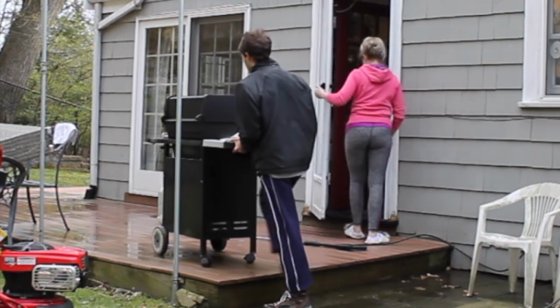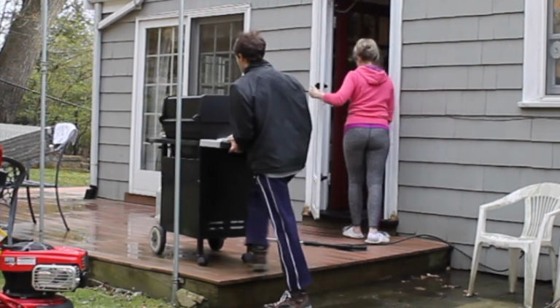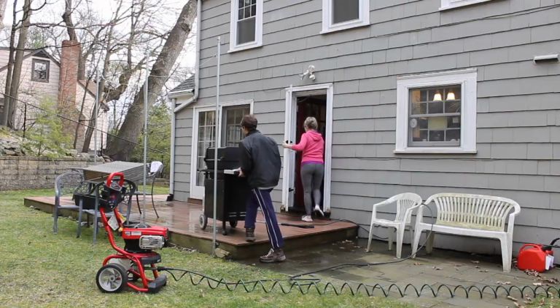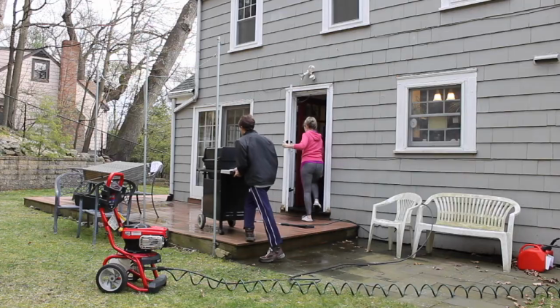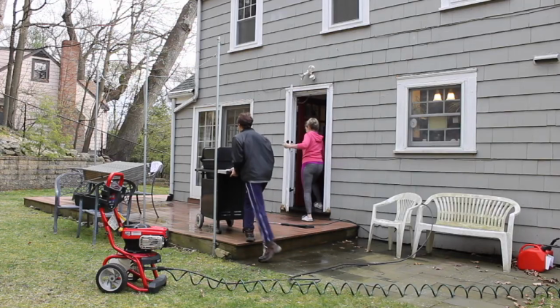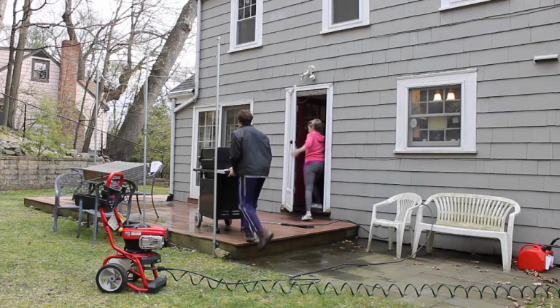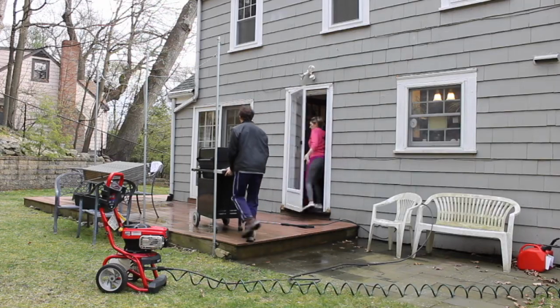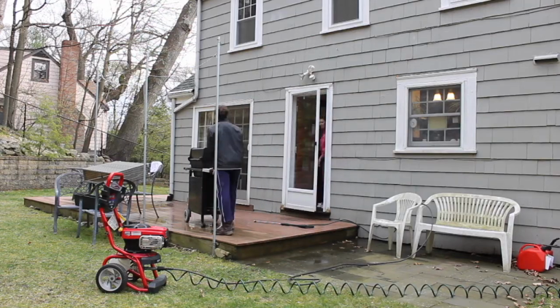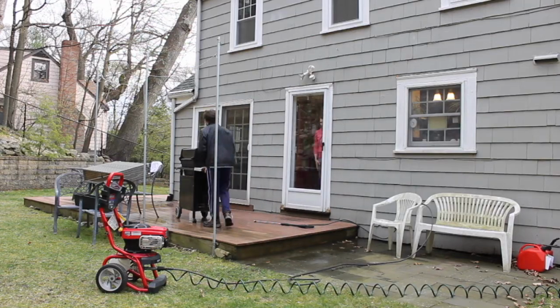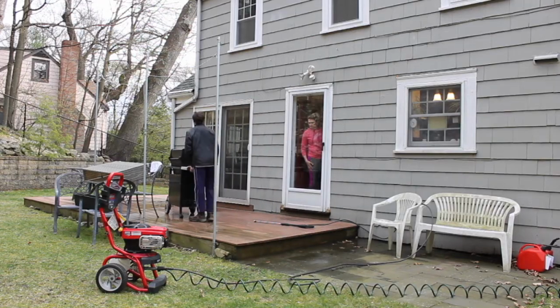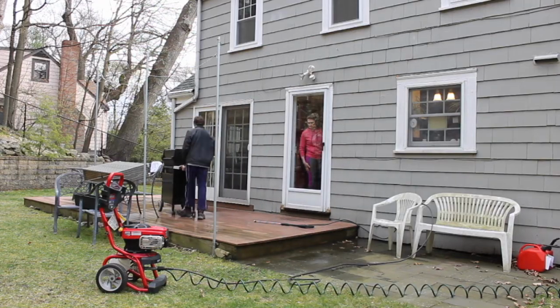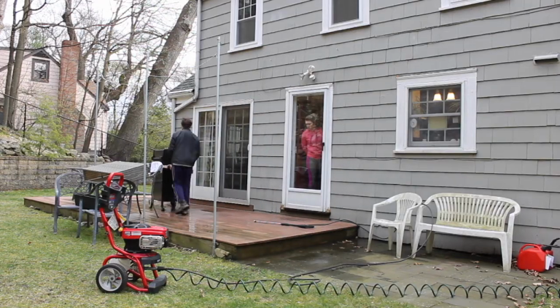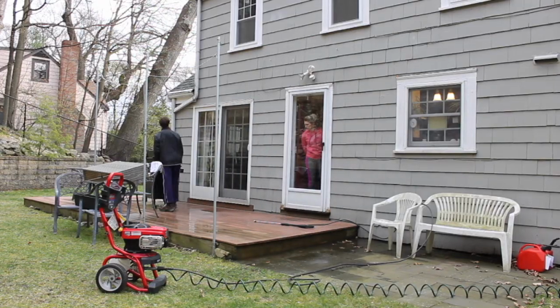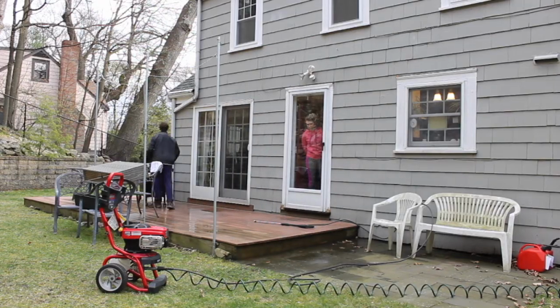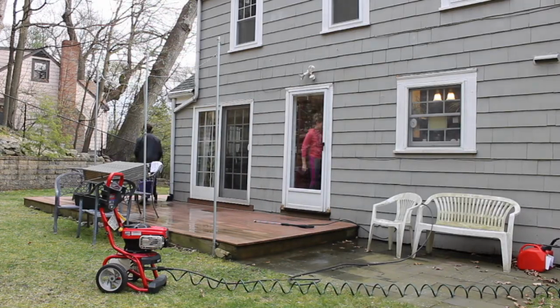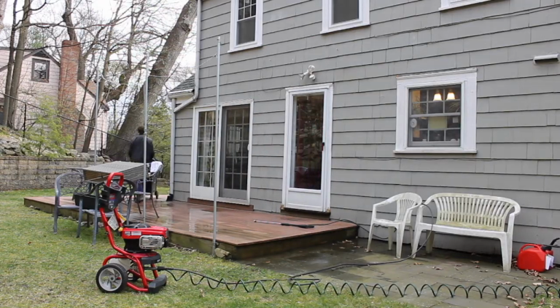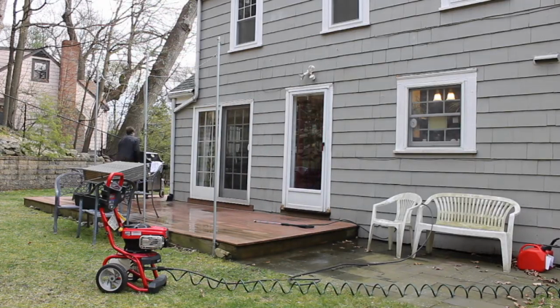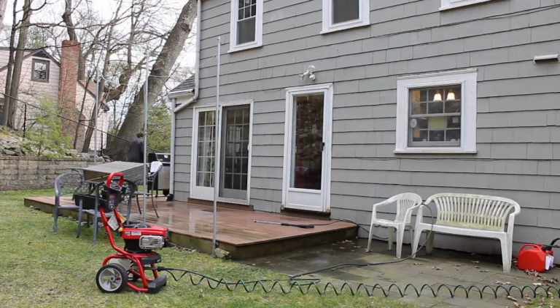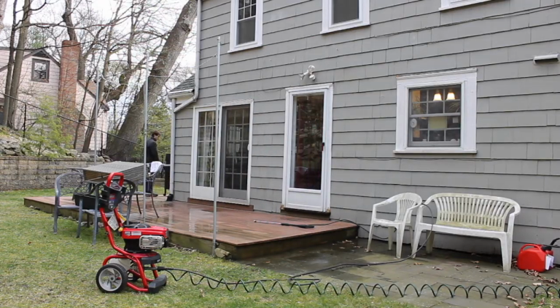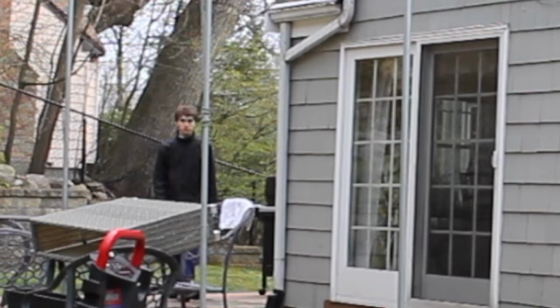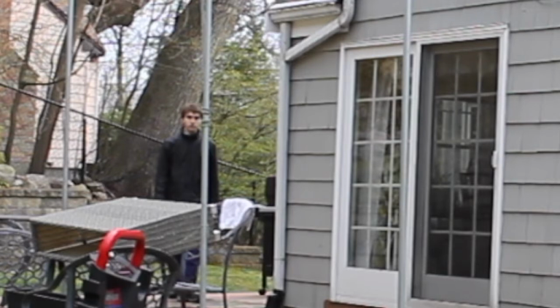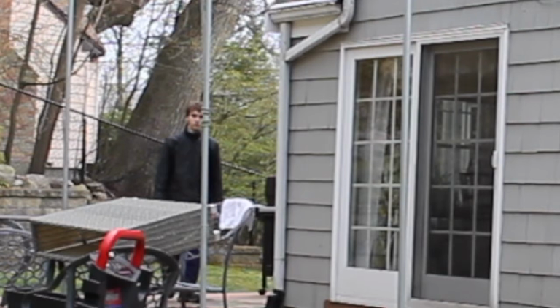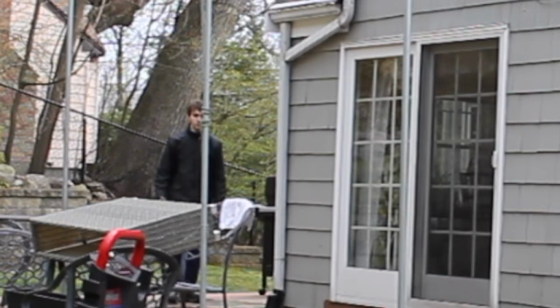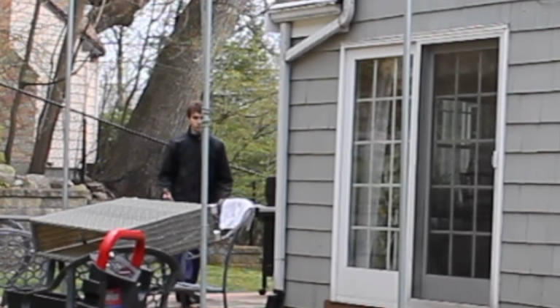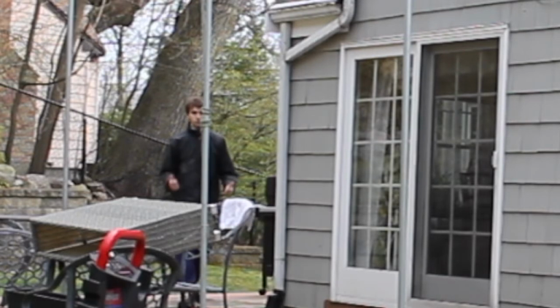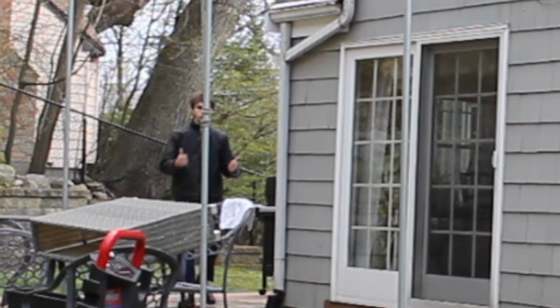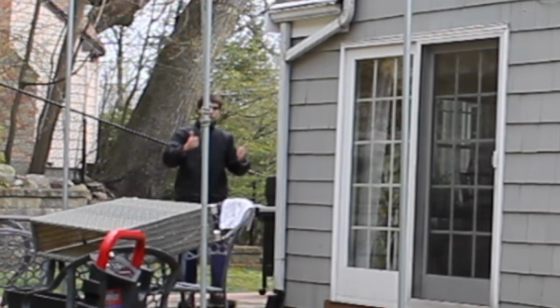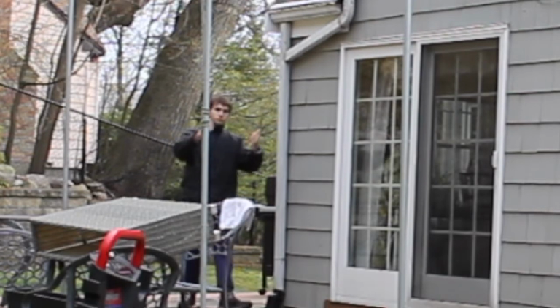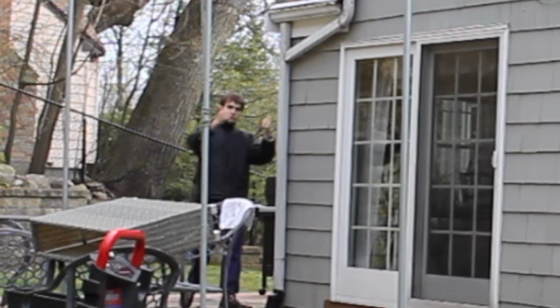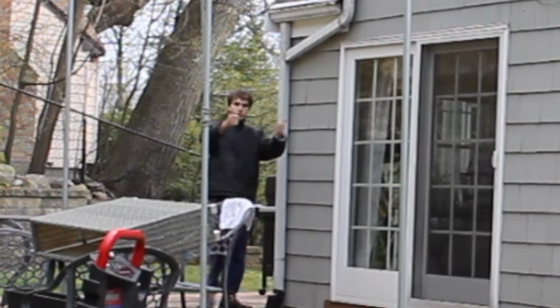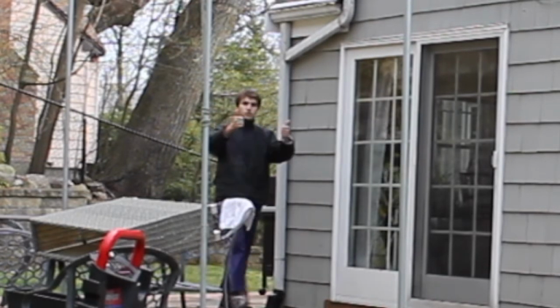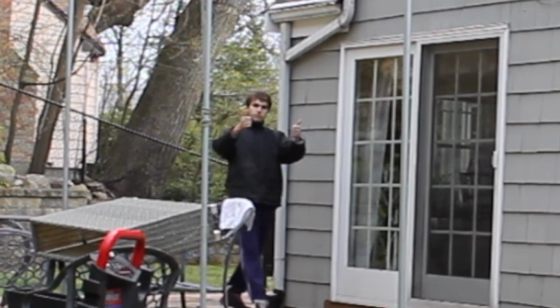I am moving the grill to clean under the grill. That's good stuff right there.